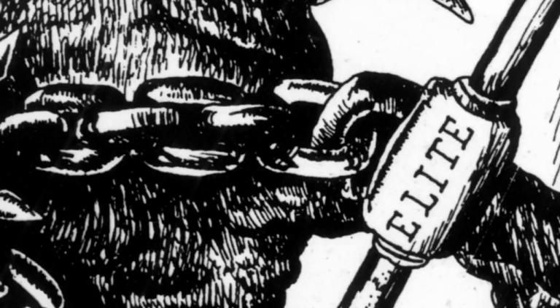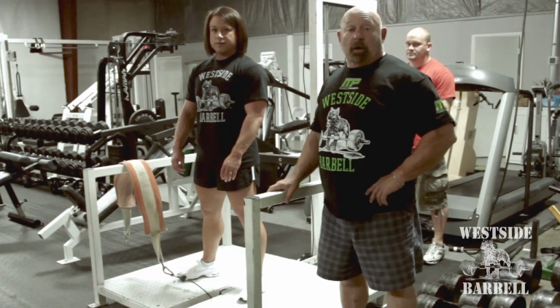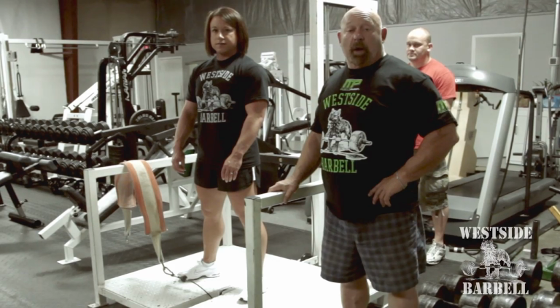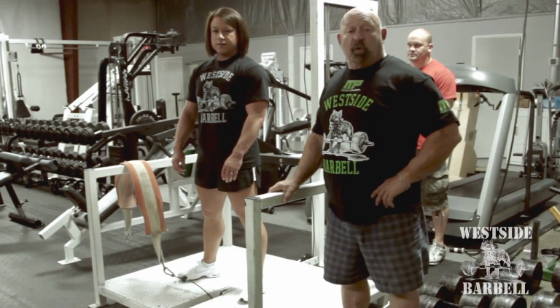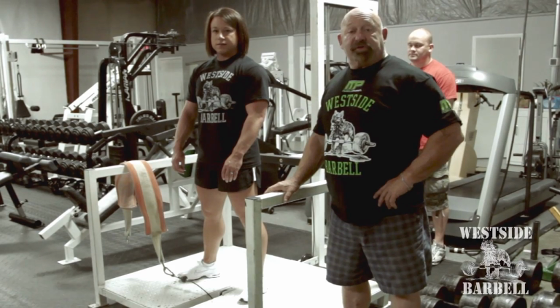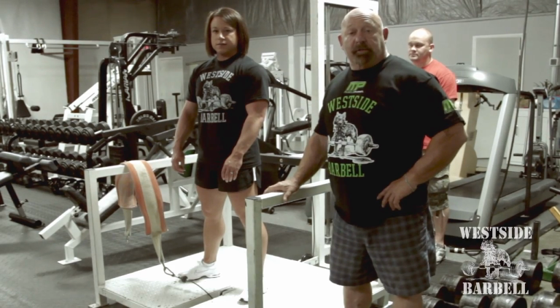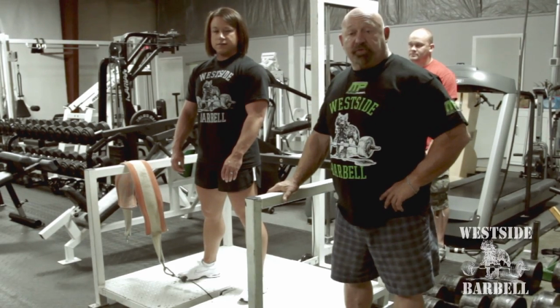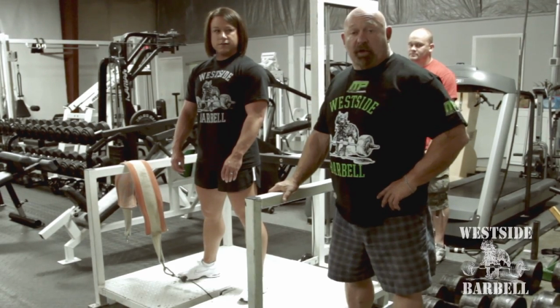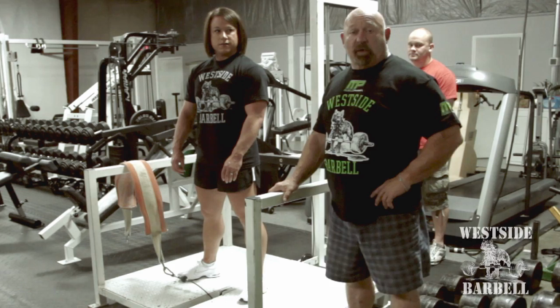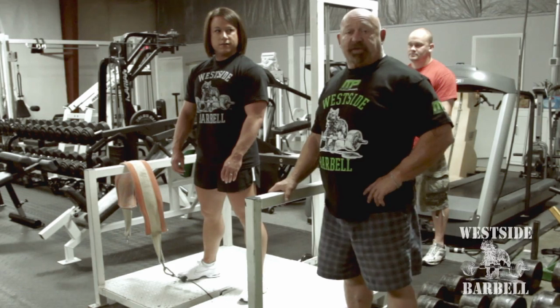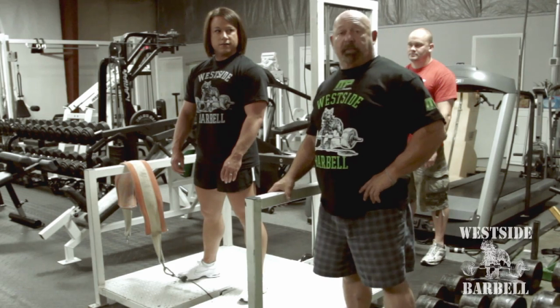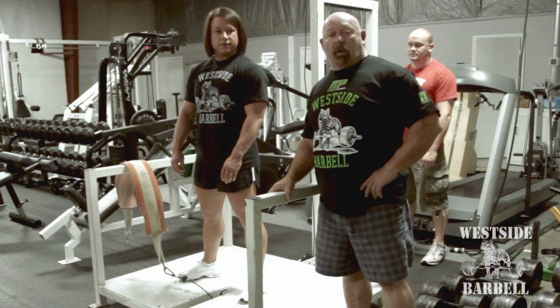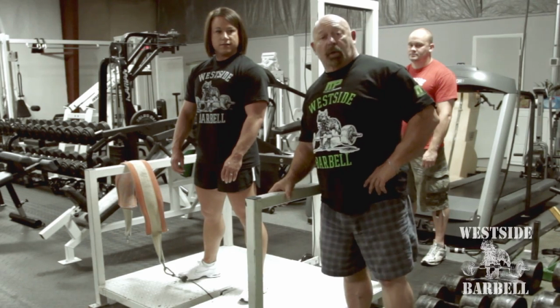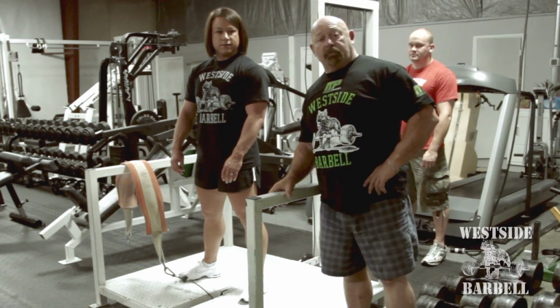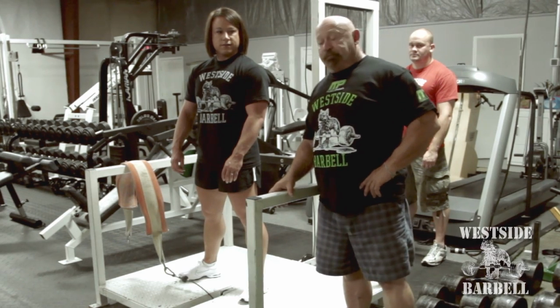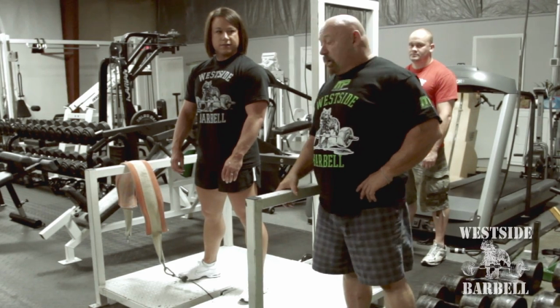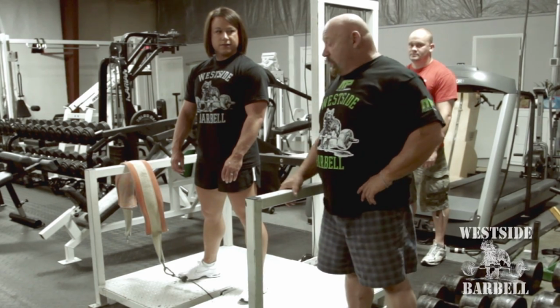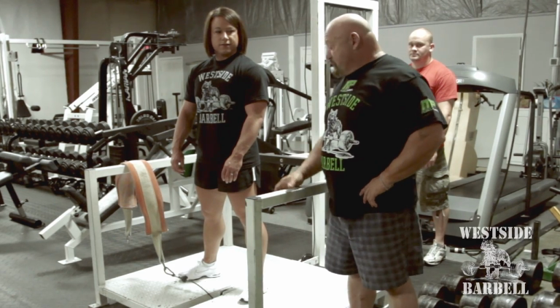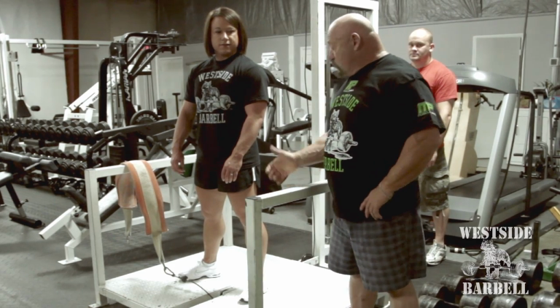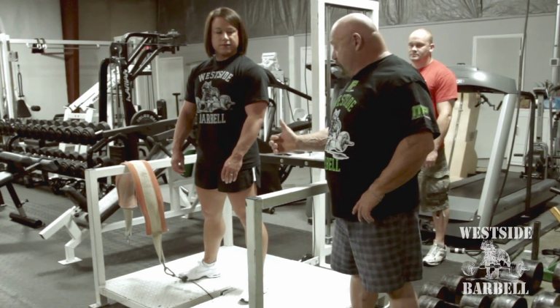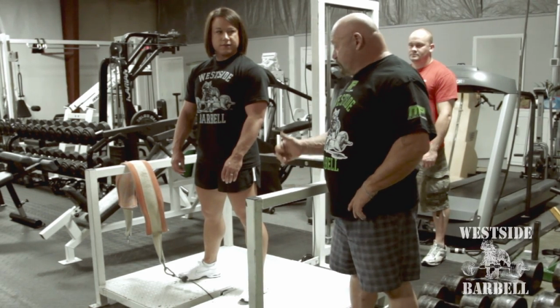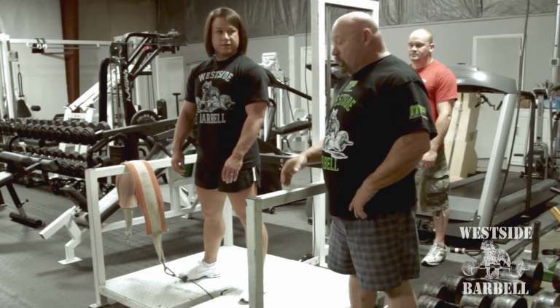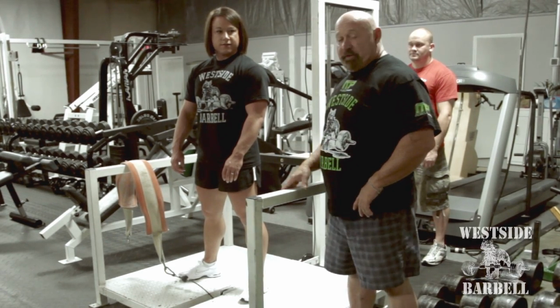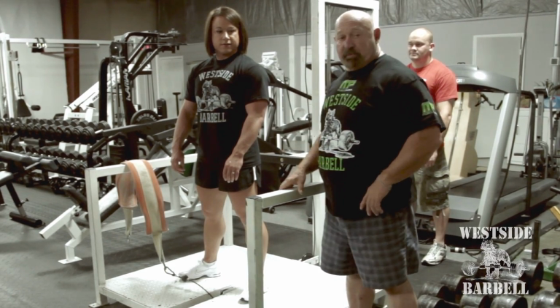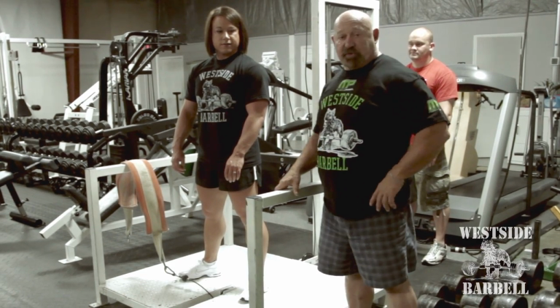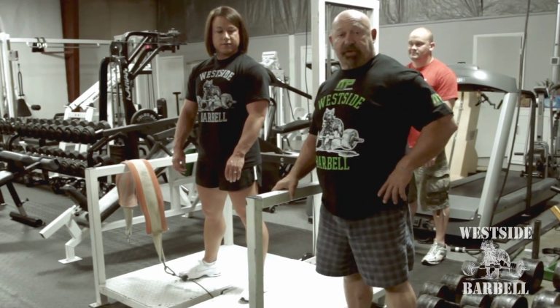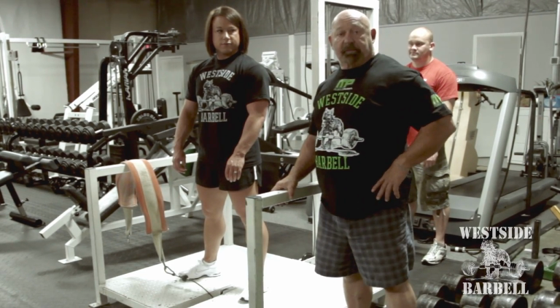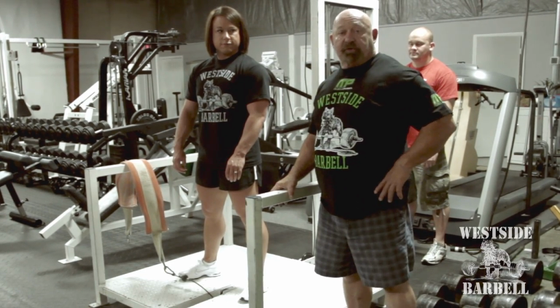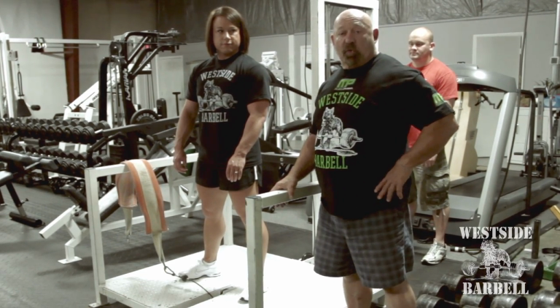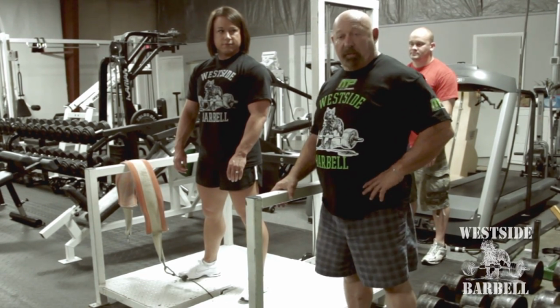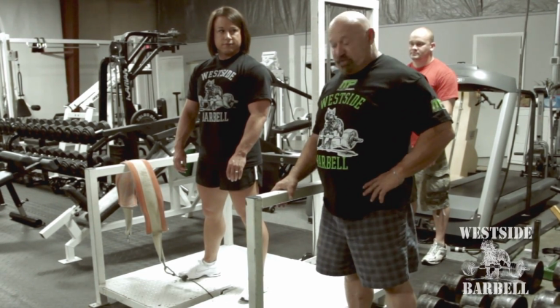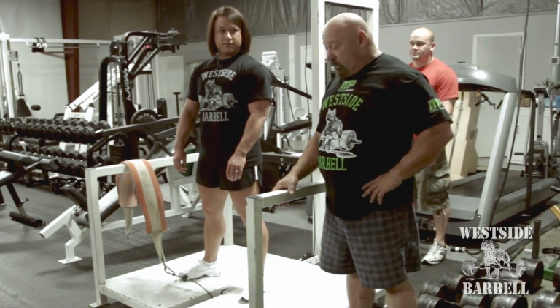Hello, I'm Louis Simmons. We're here at Westside Barbell and this is Laura Phelps going to demonstrate the belt squat machine.